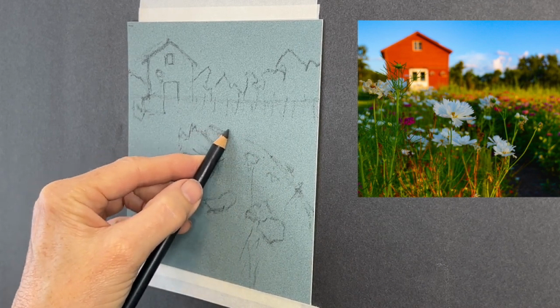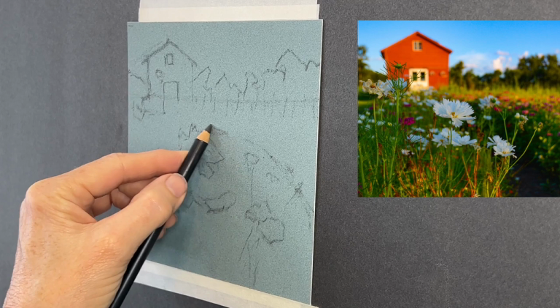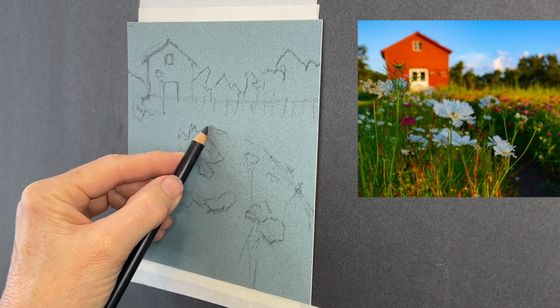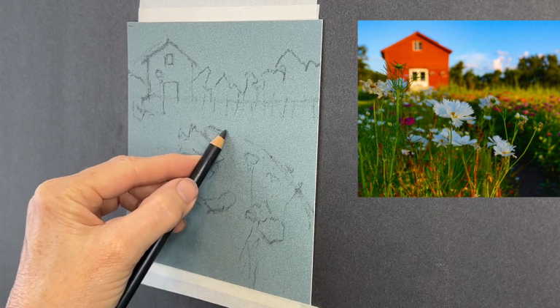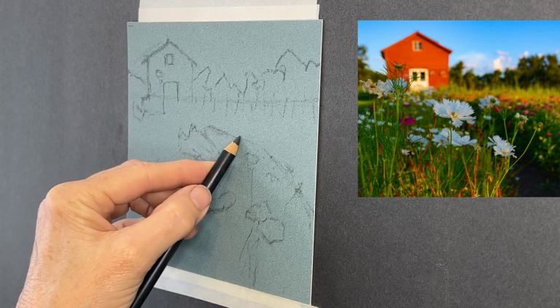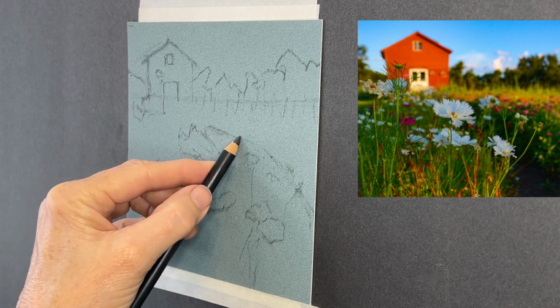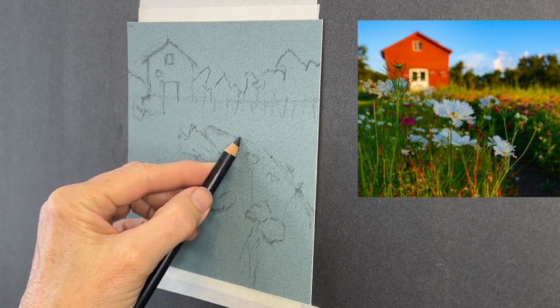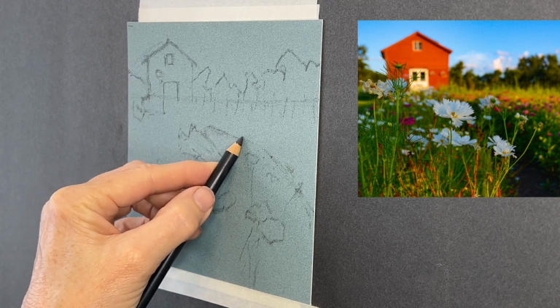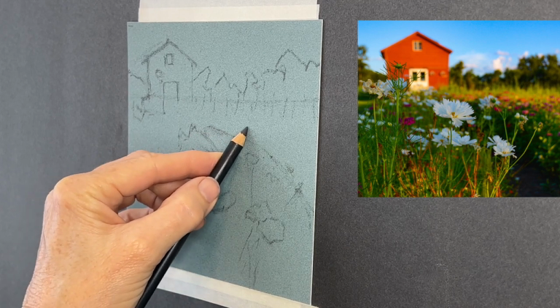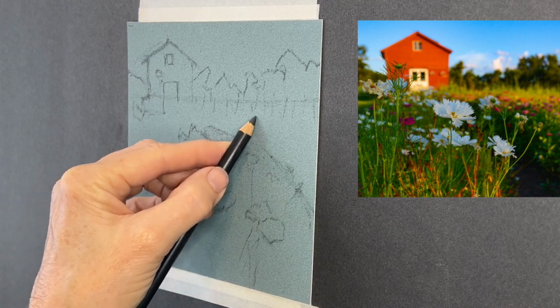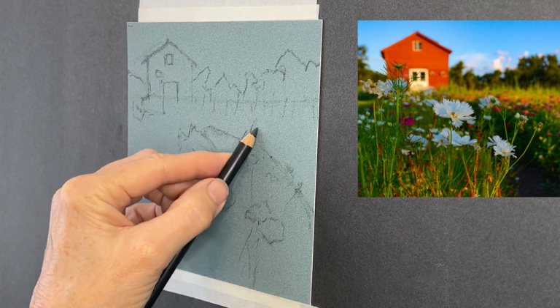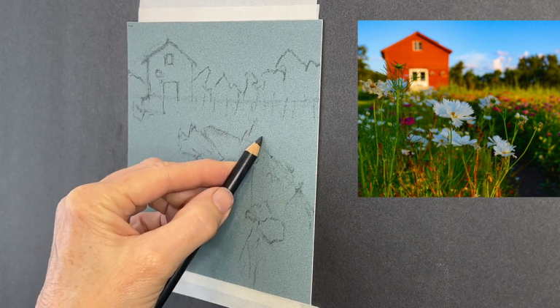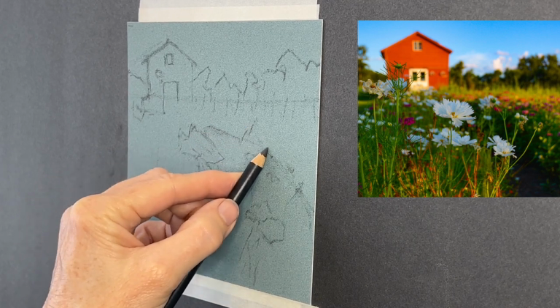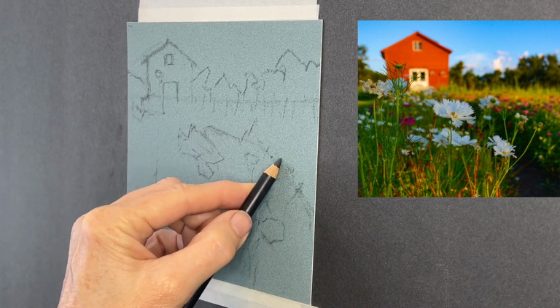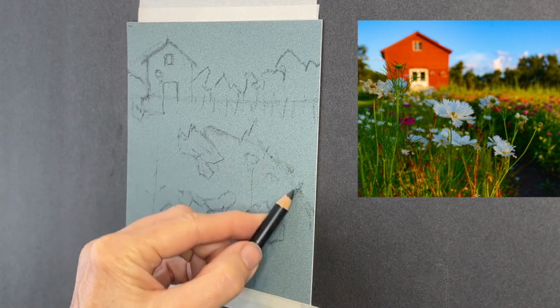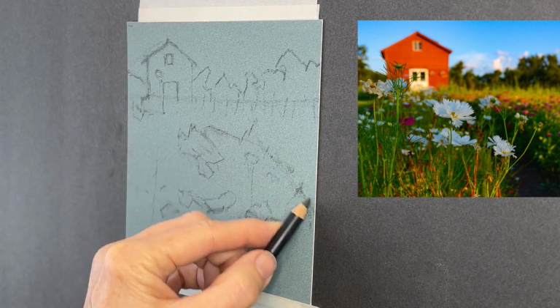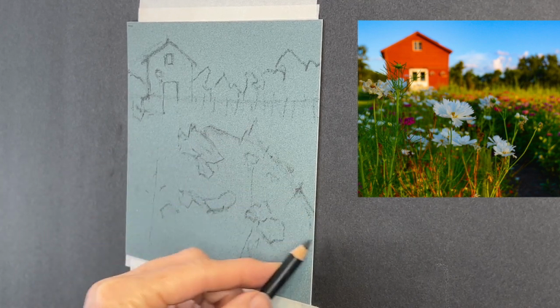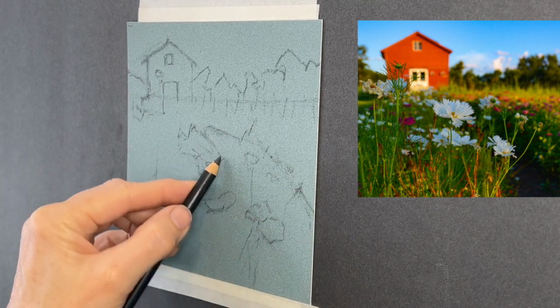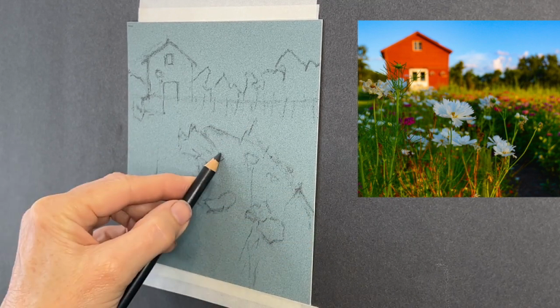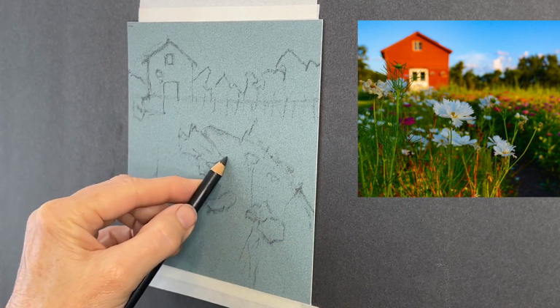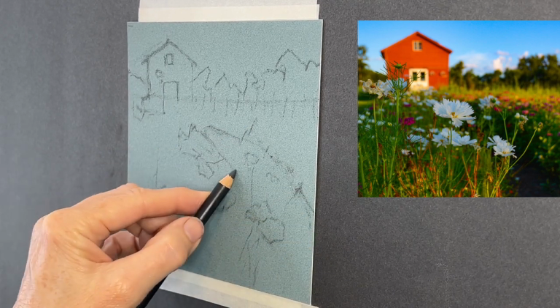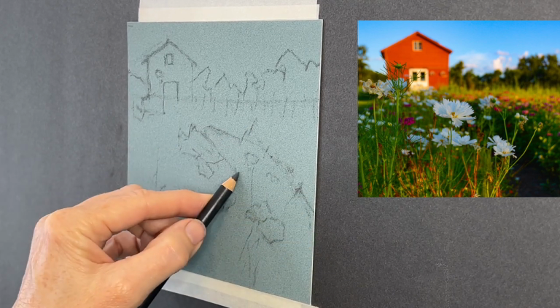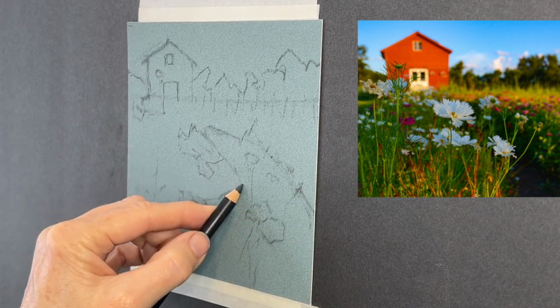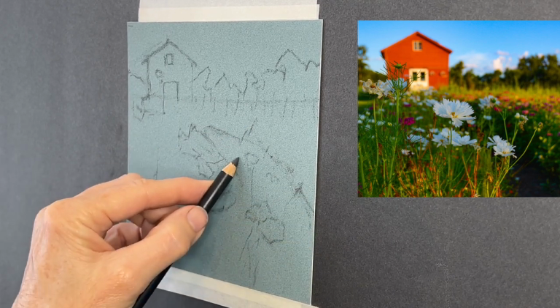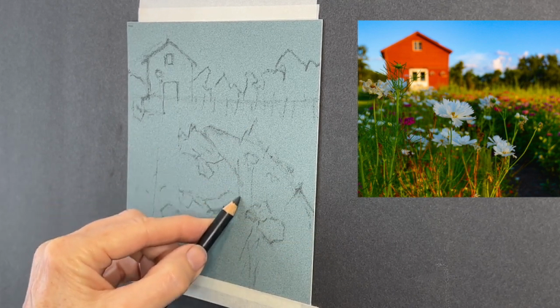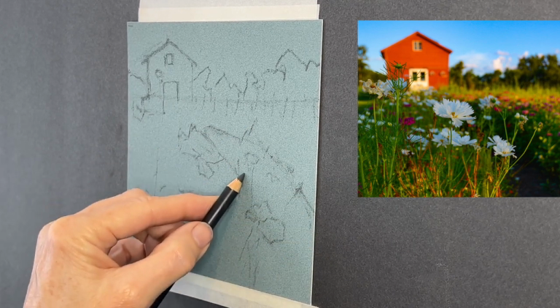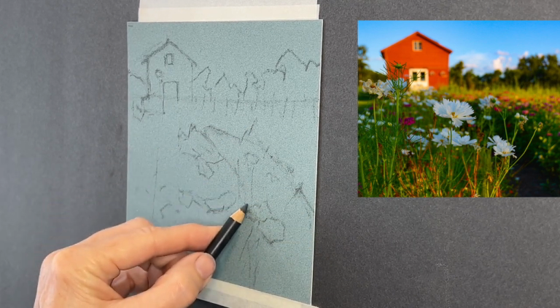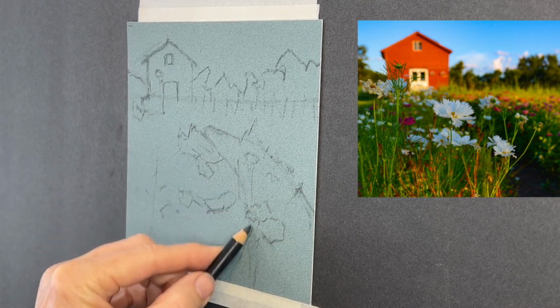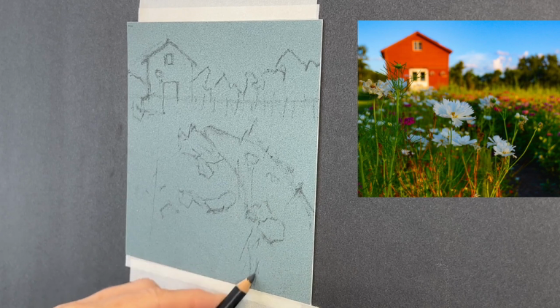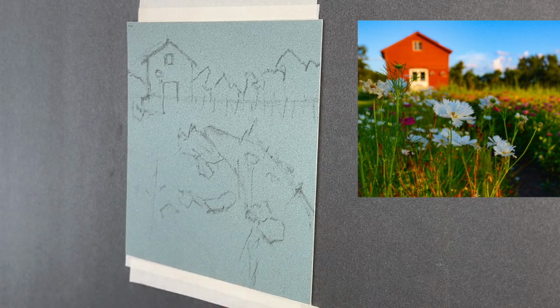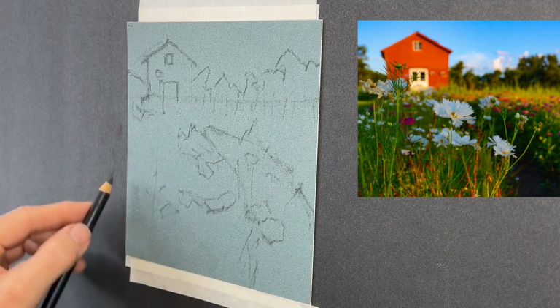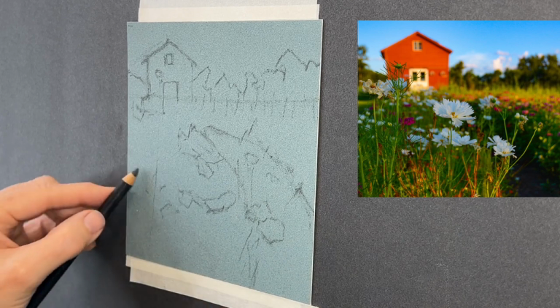You want the flowers to pull the viewer's eye into the painting. Here is an example of some real time in the painting process.